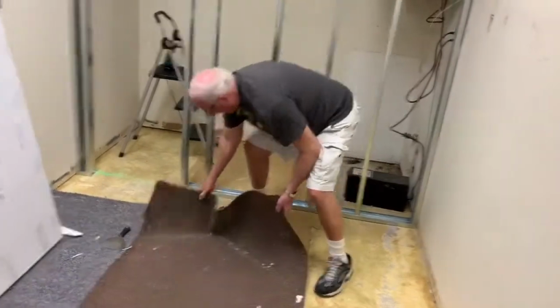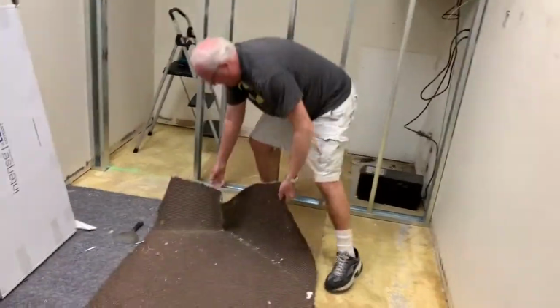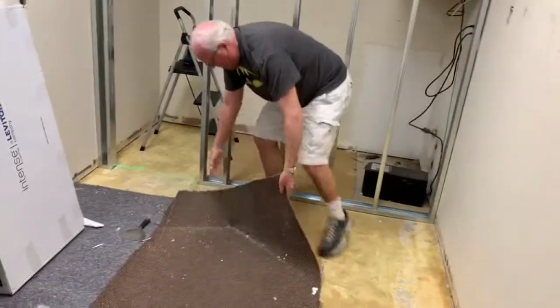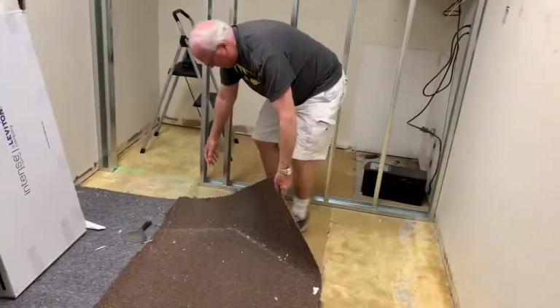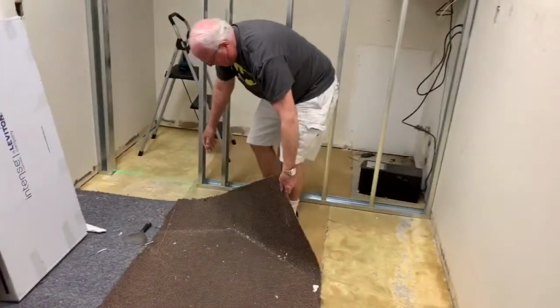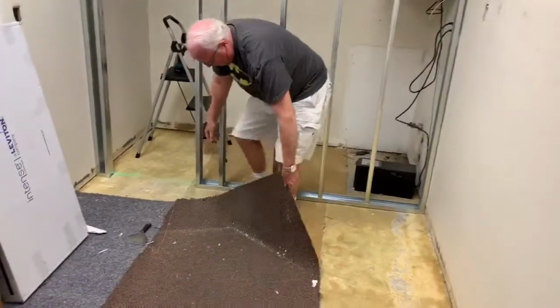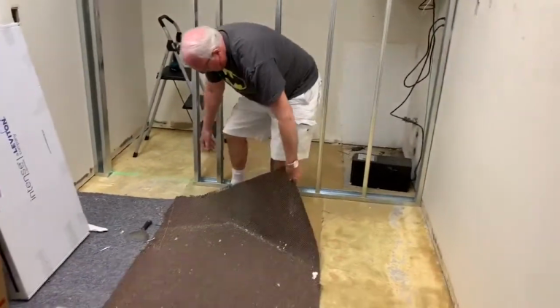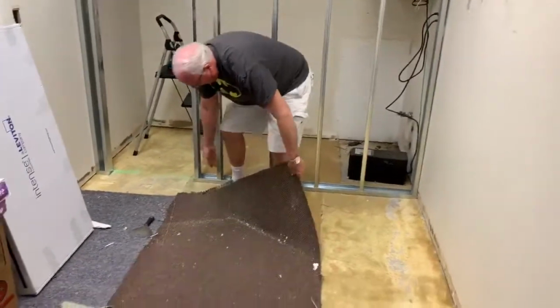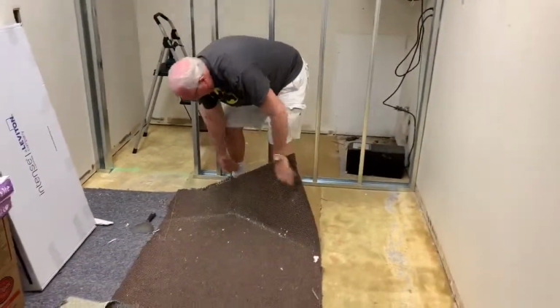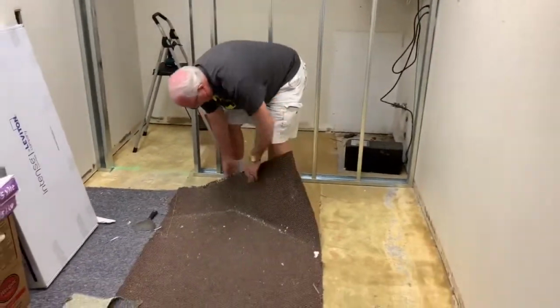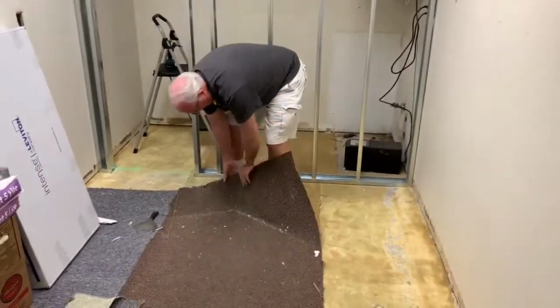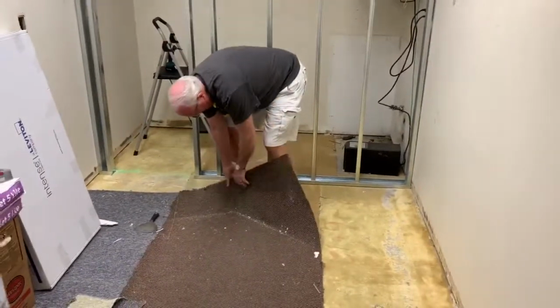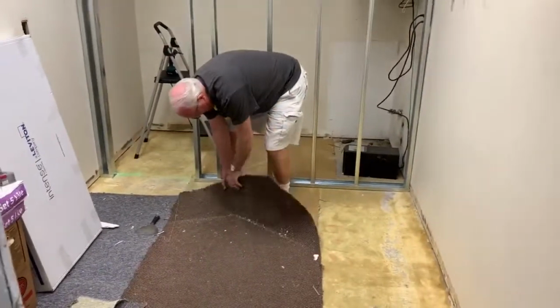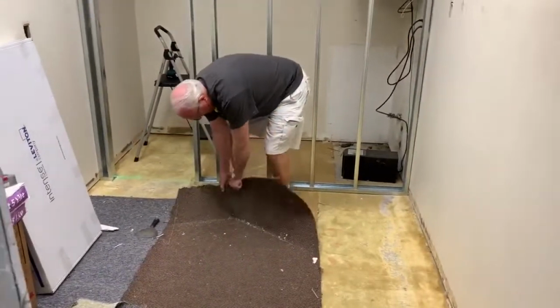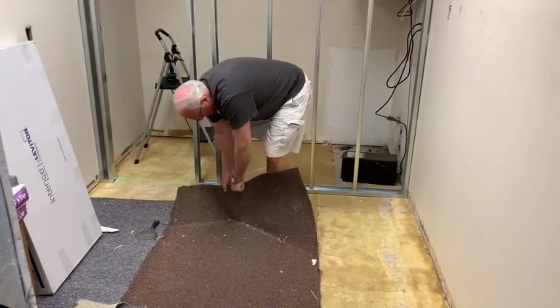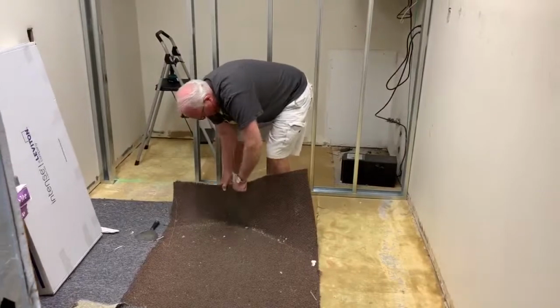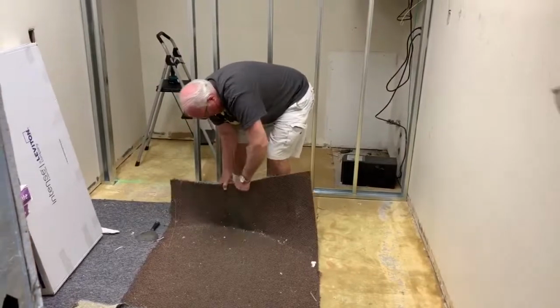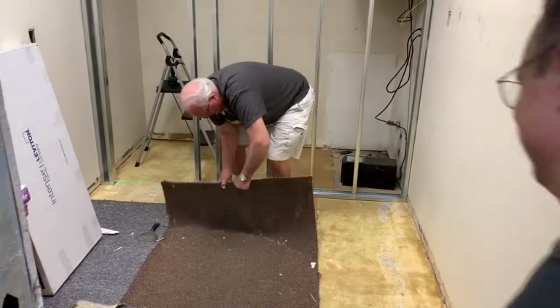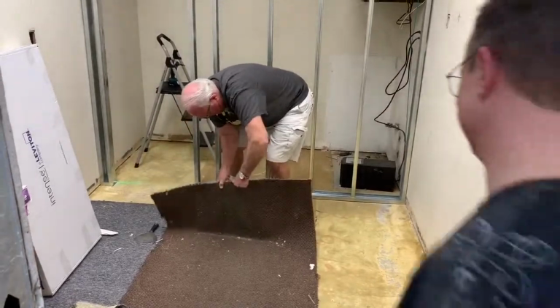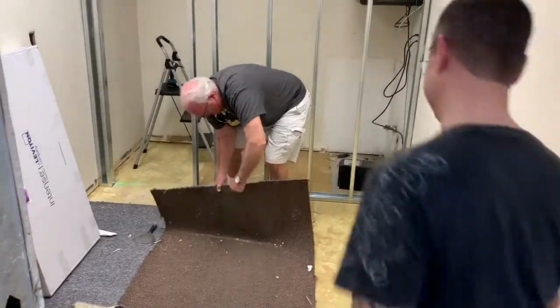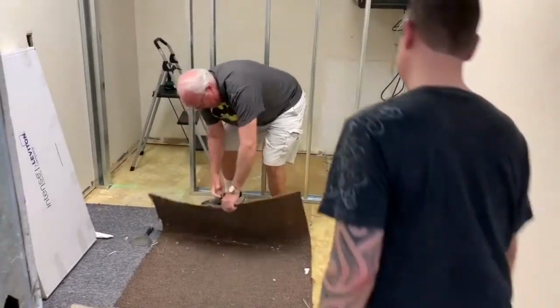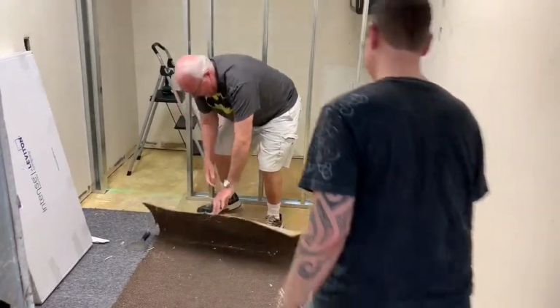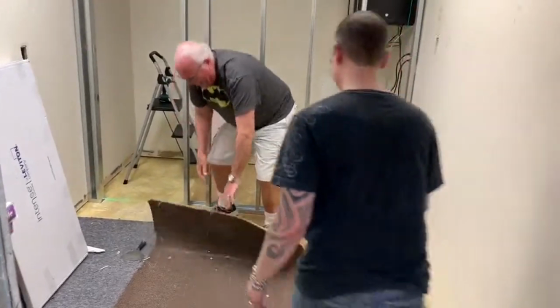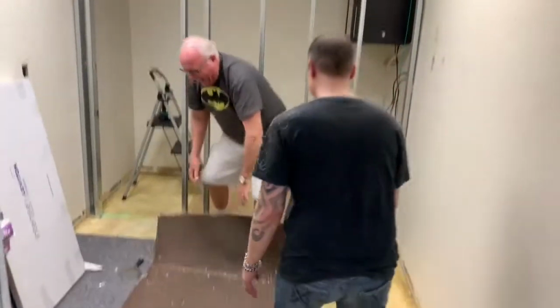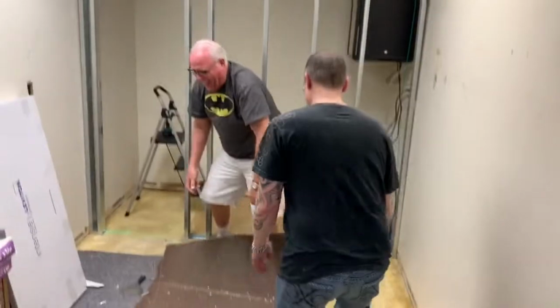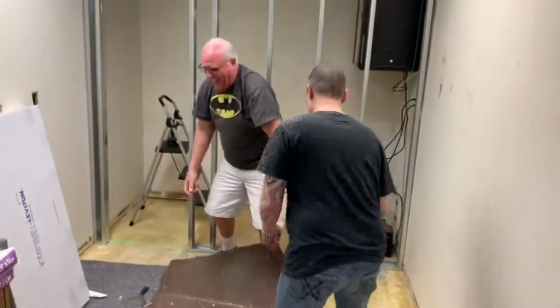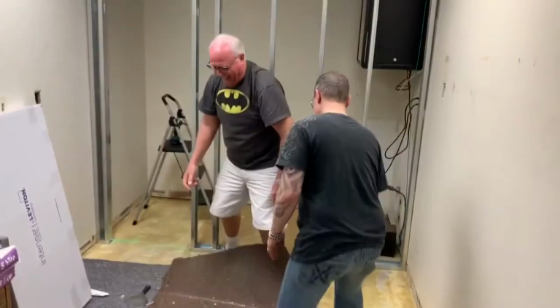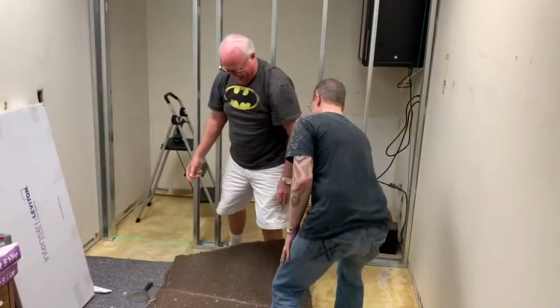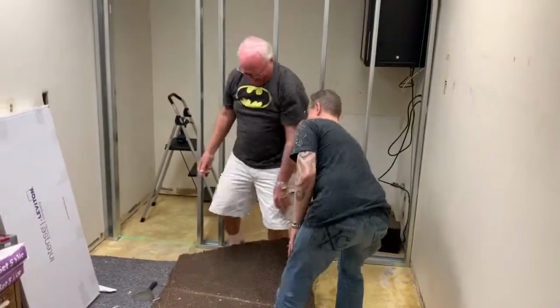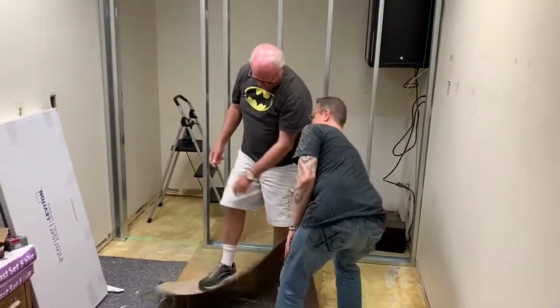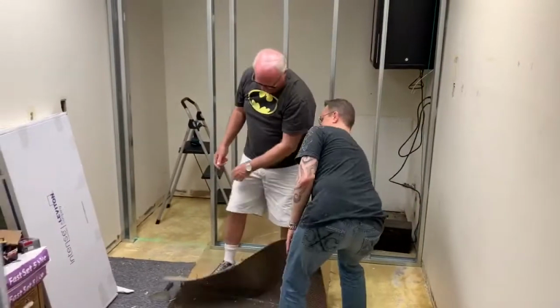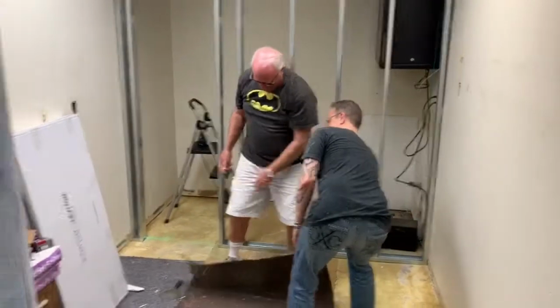You hired a really cheap demolition crew. Can you help him out, Michael?